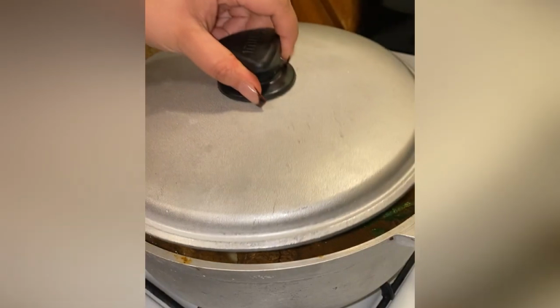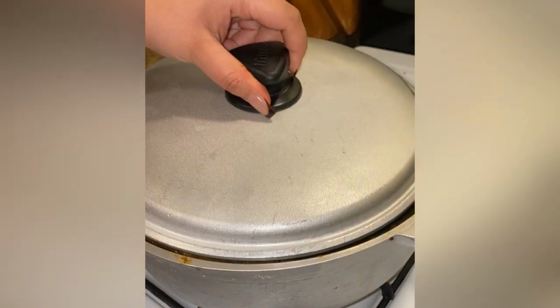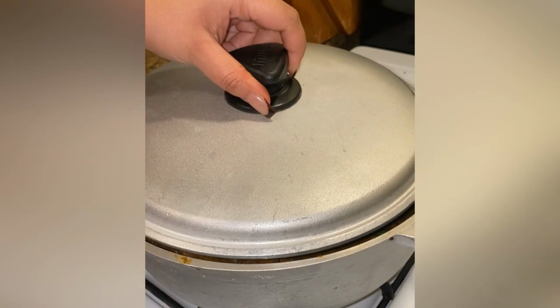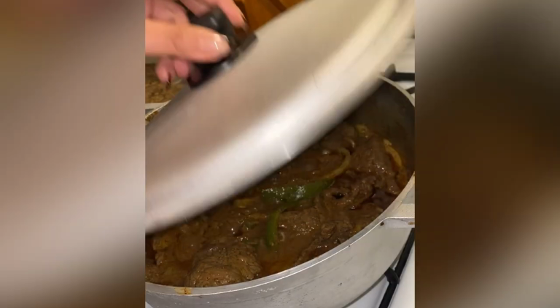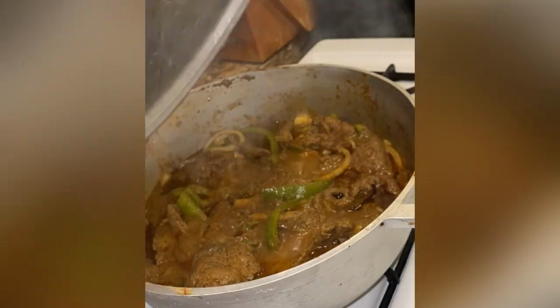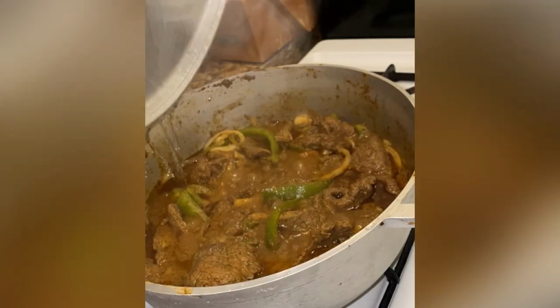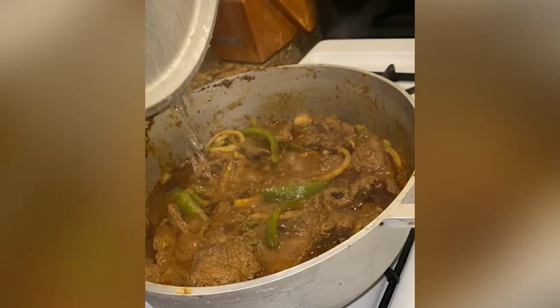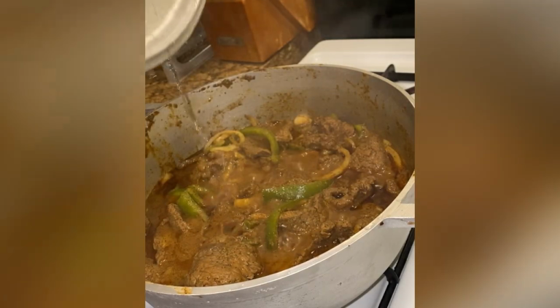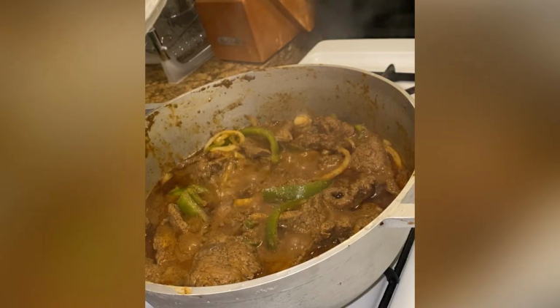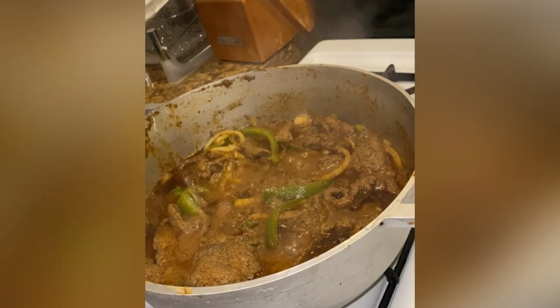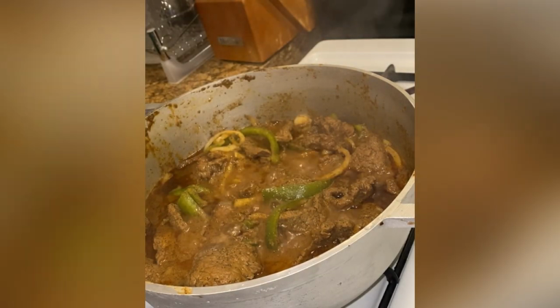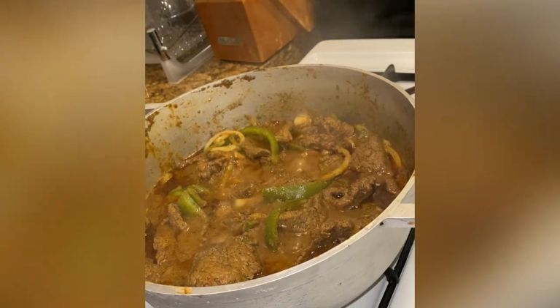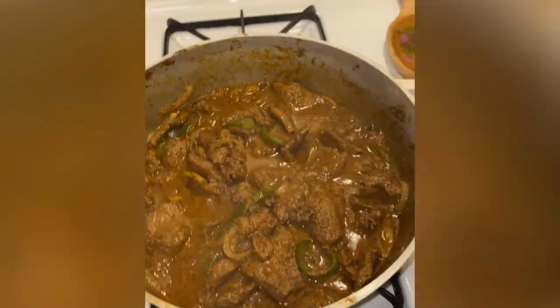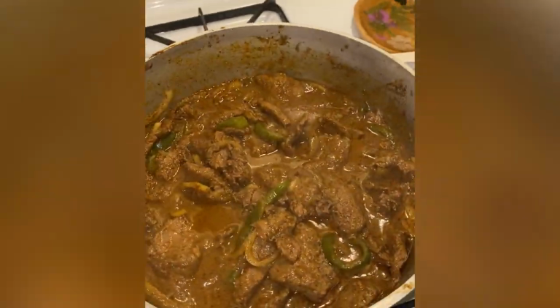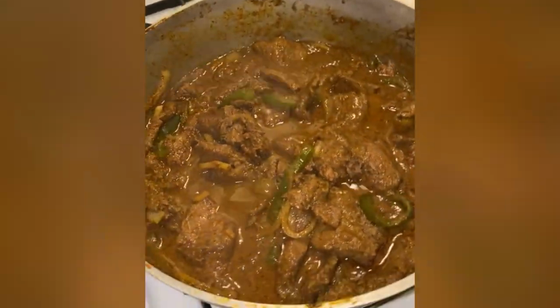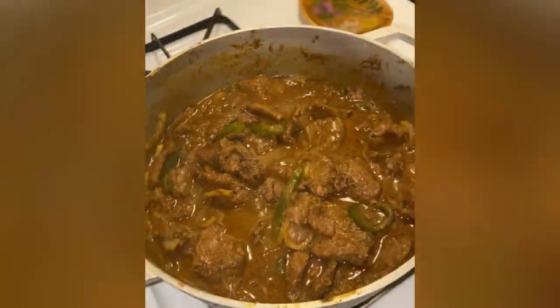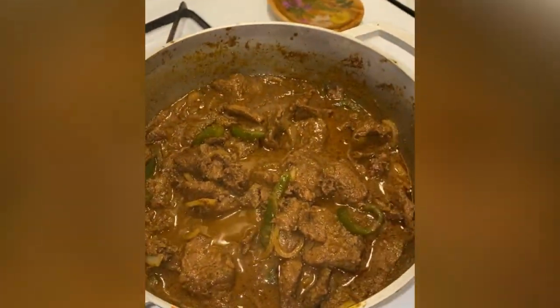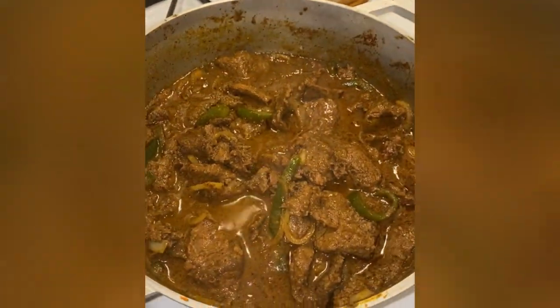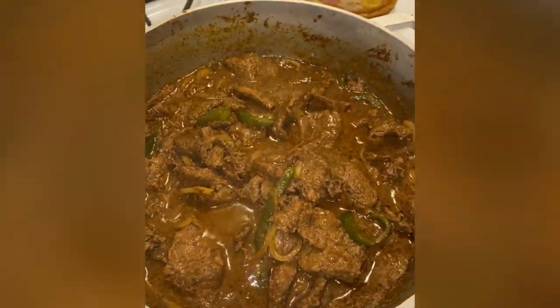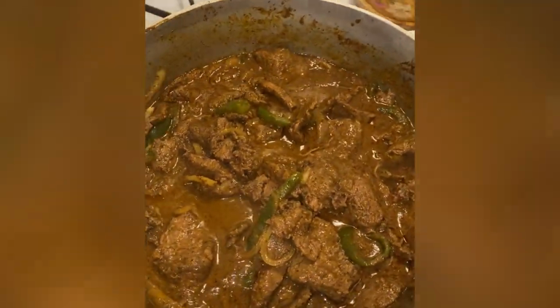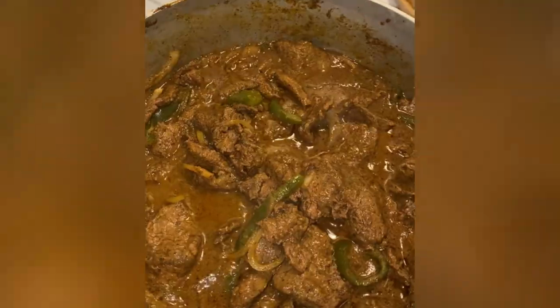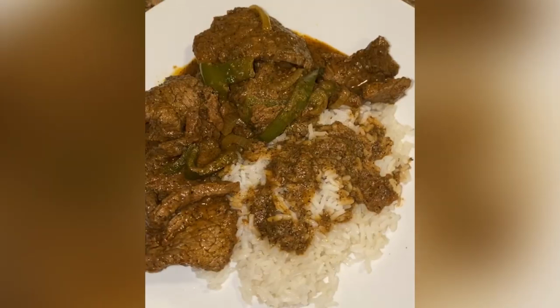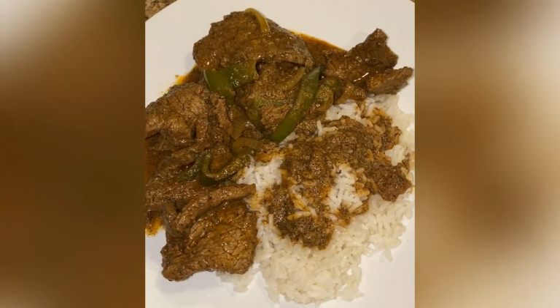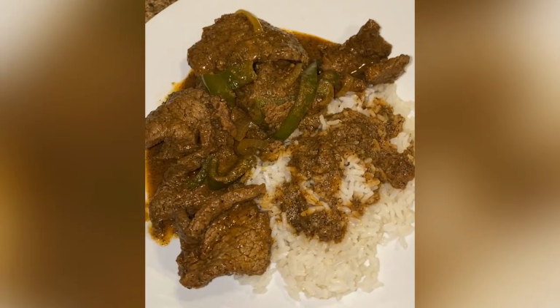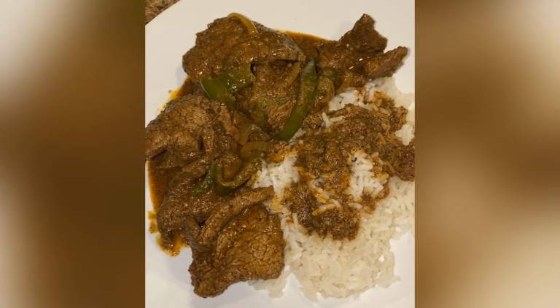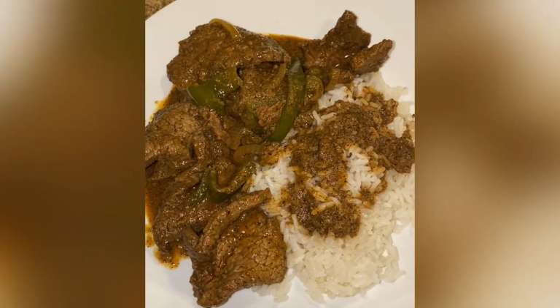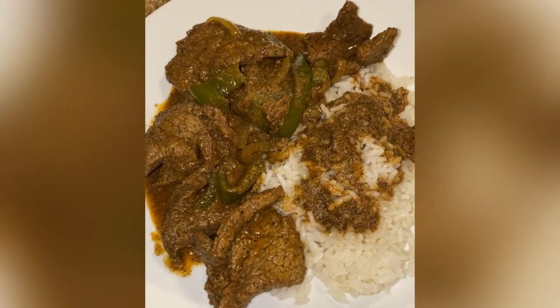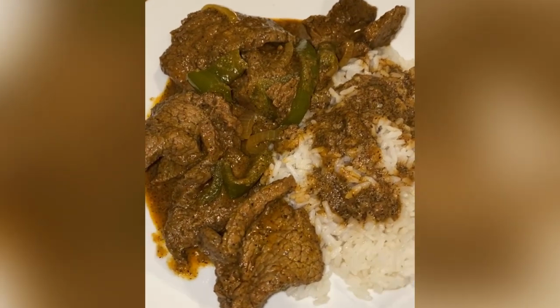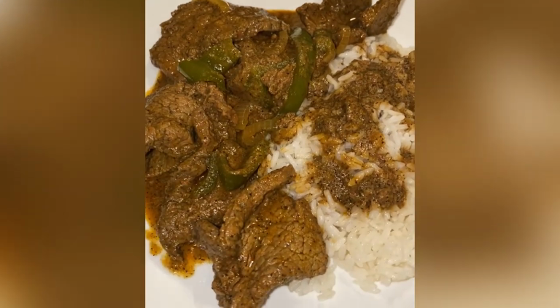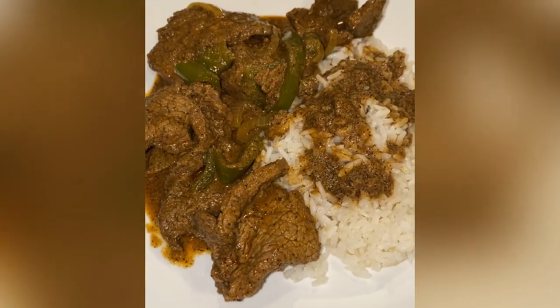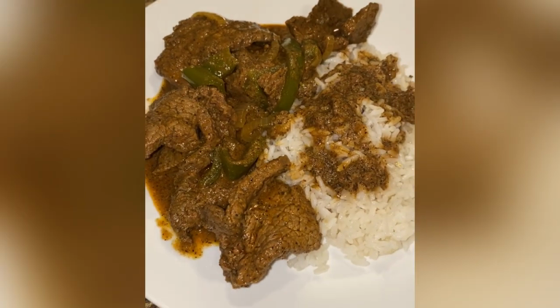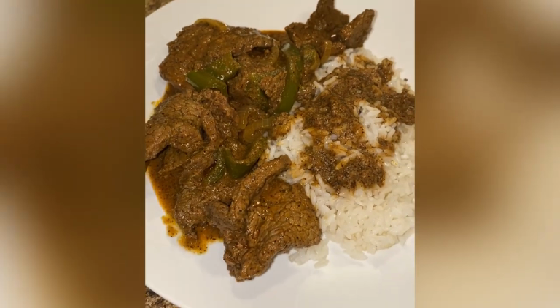Hello cousins, today I have a delicious carne guisada recipe, a staple in Dominican cooking. Let's get right to it.